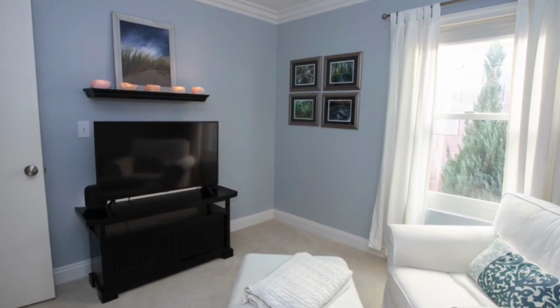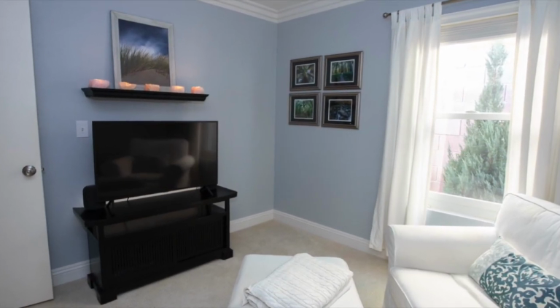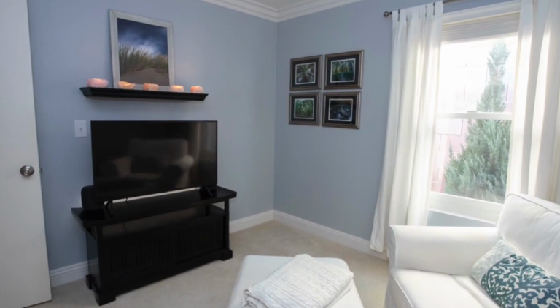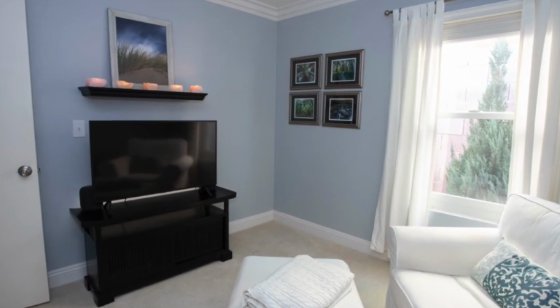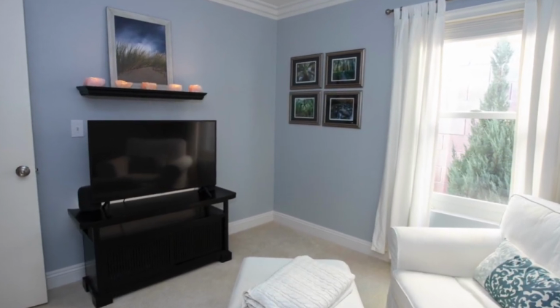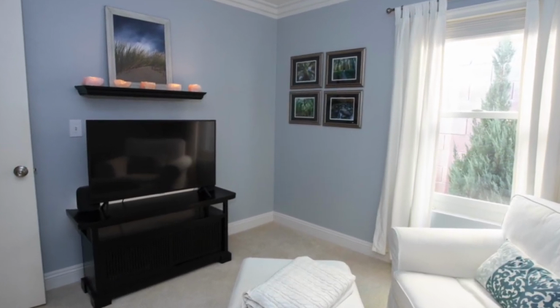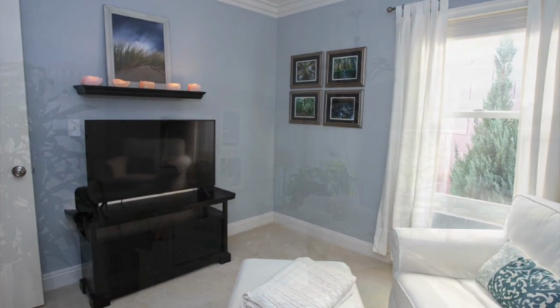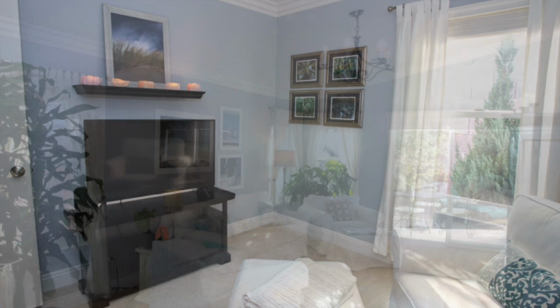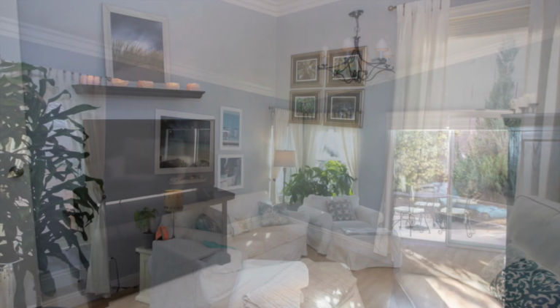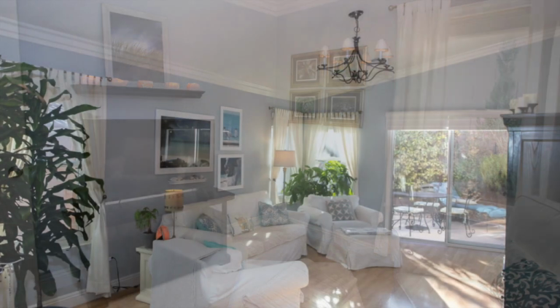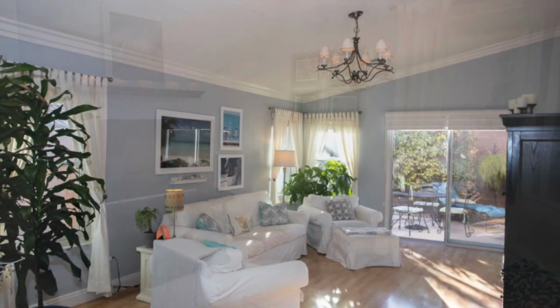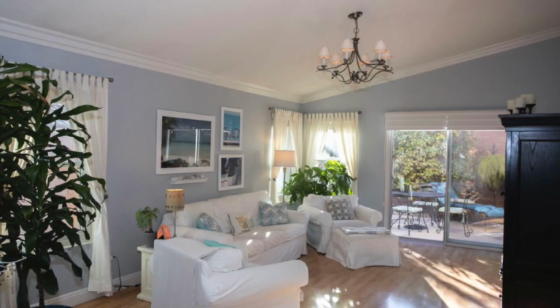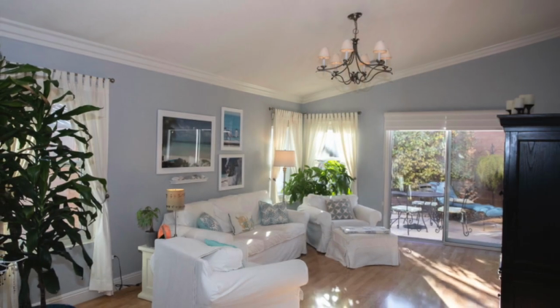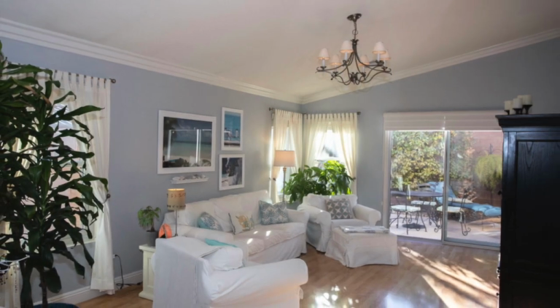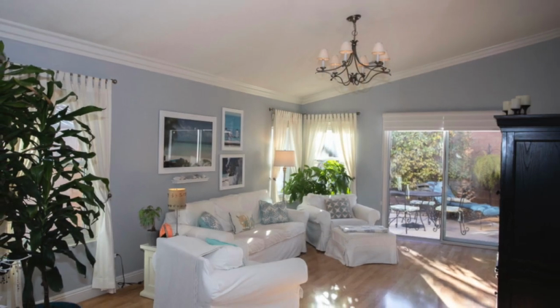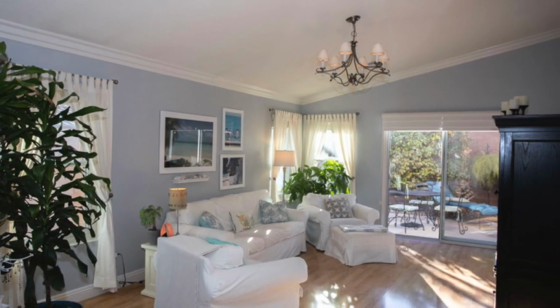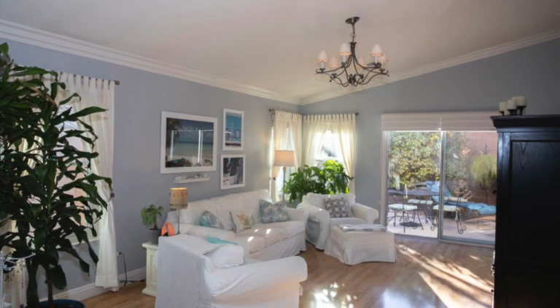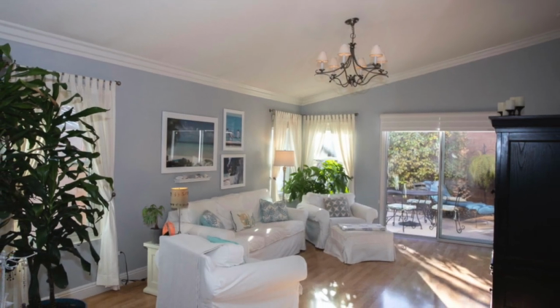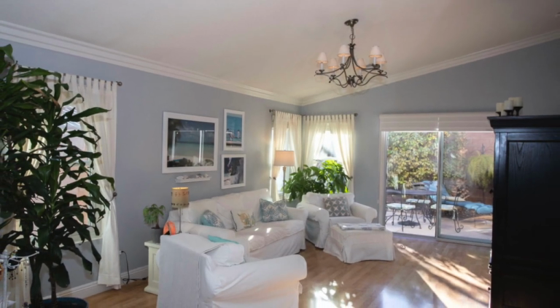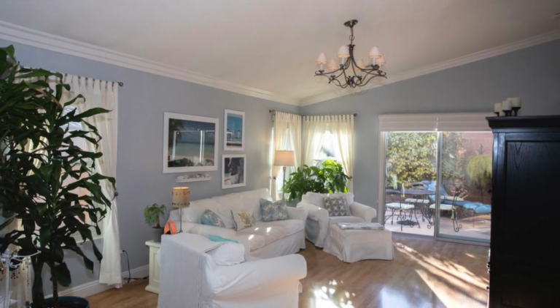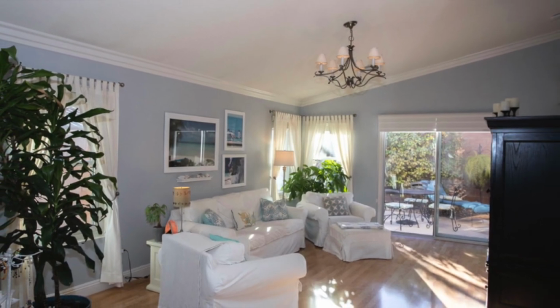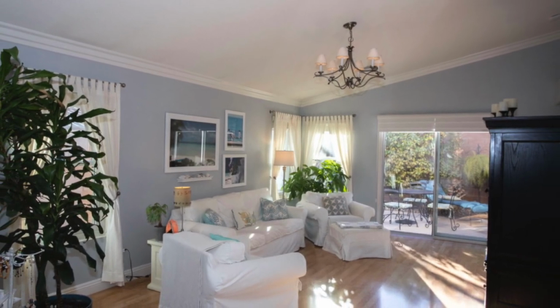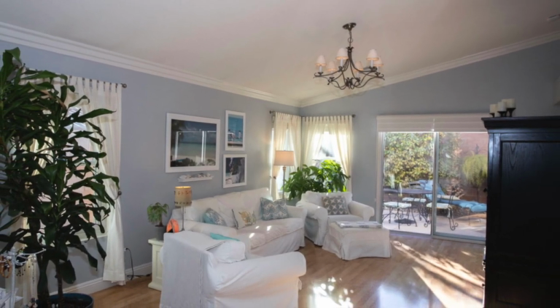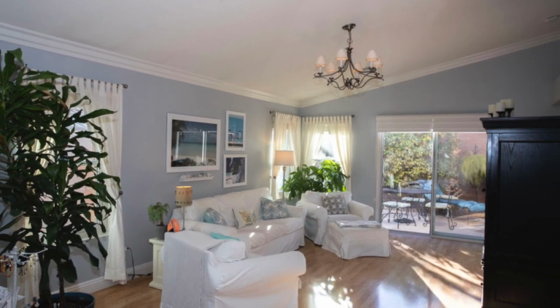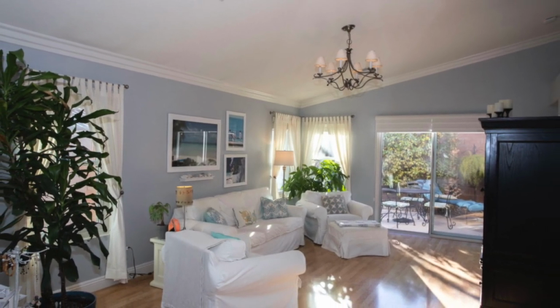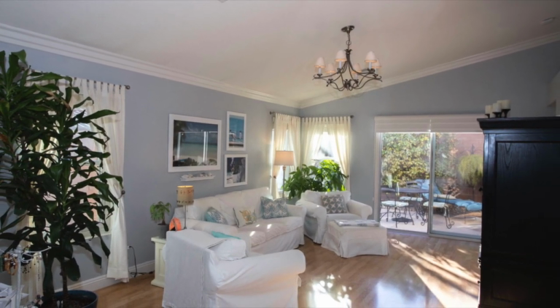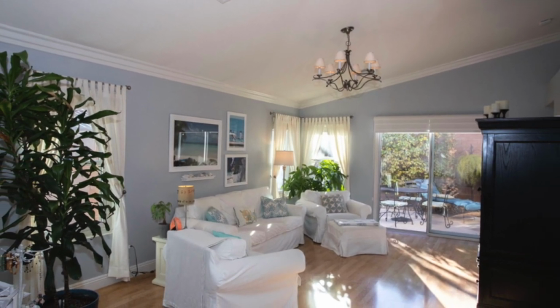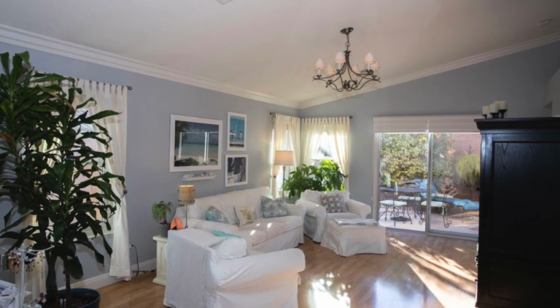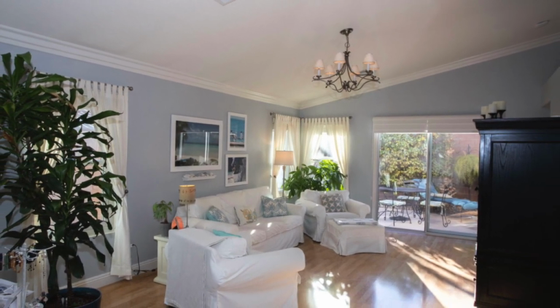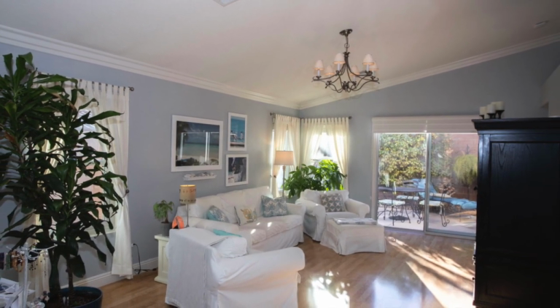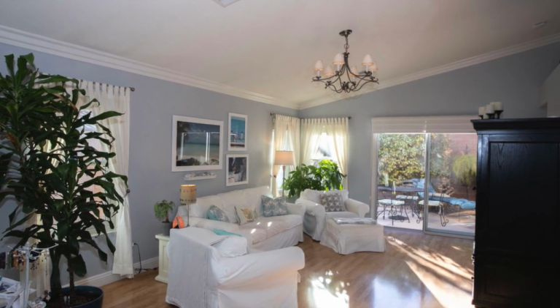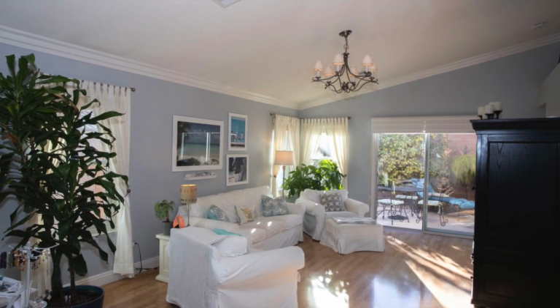I'm curious — what do your eyes see? Does Gray Screen by Sherwin-Williams look more blue or gray to you?